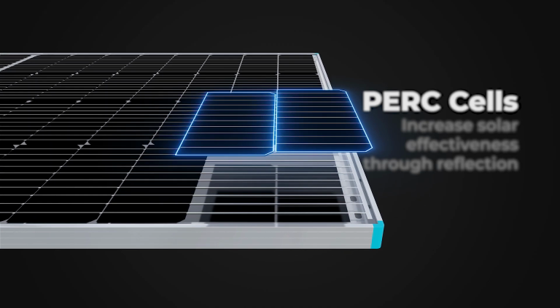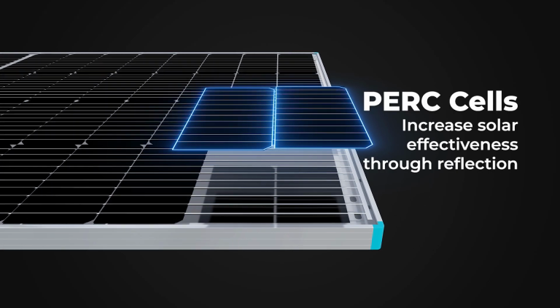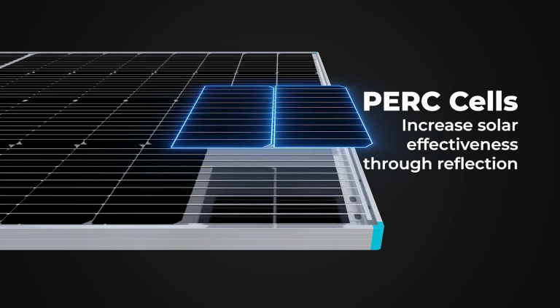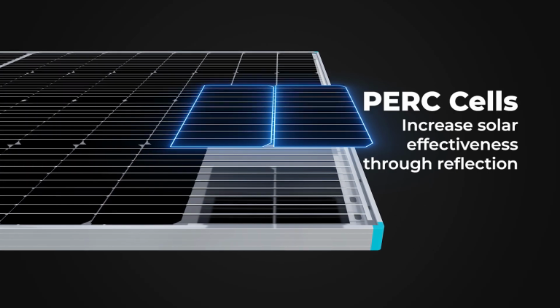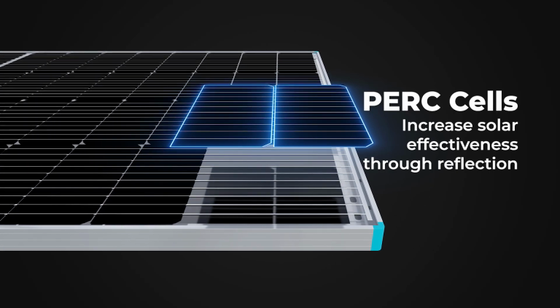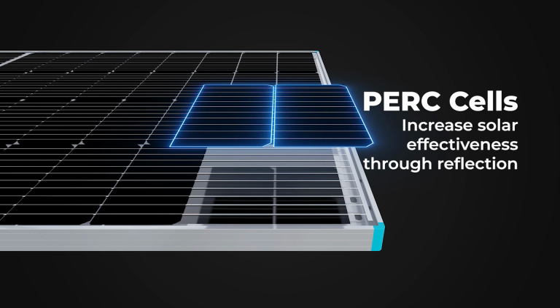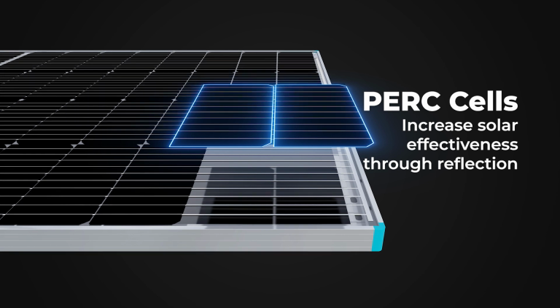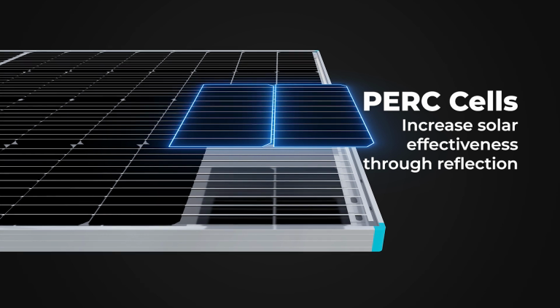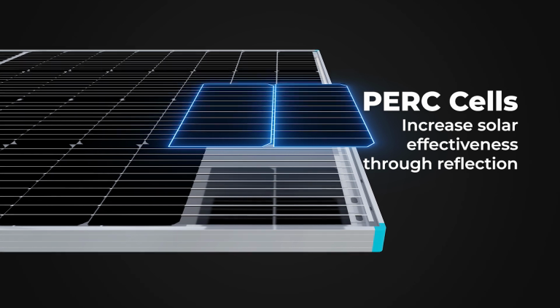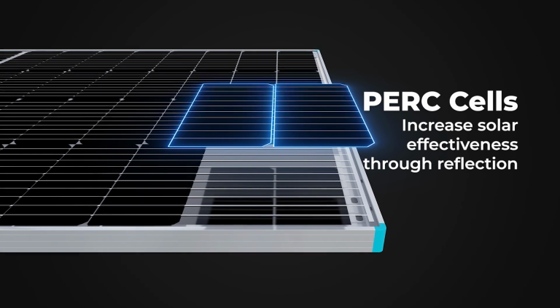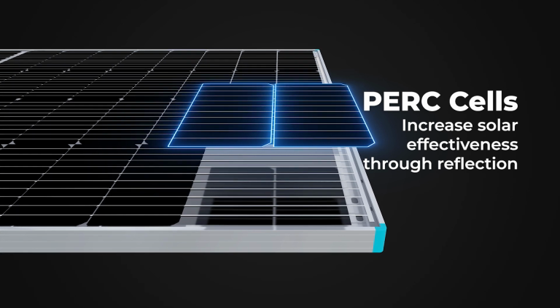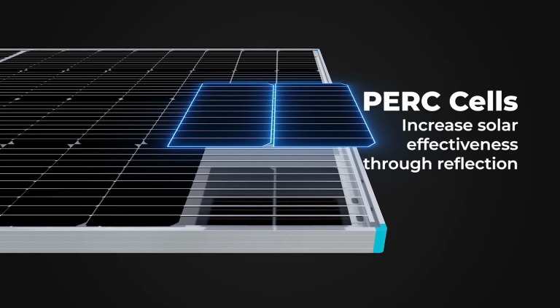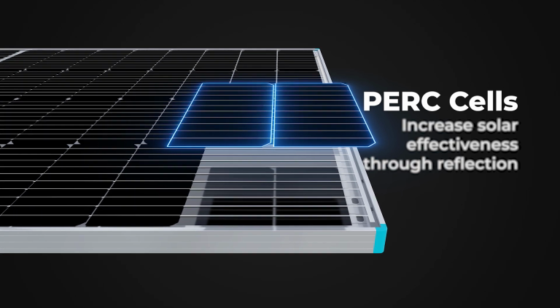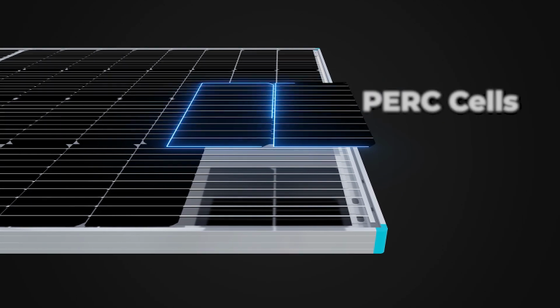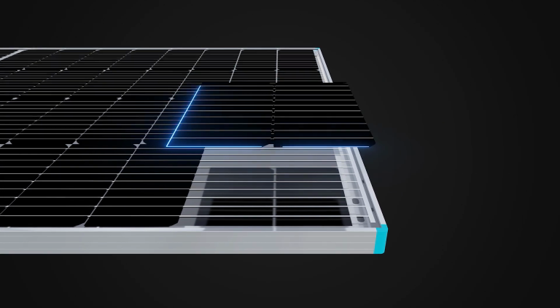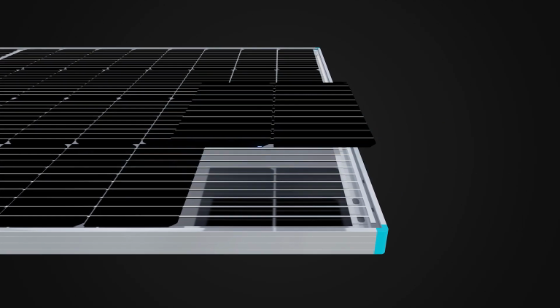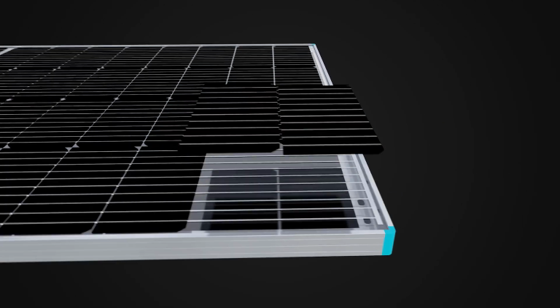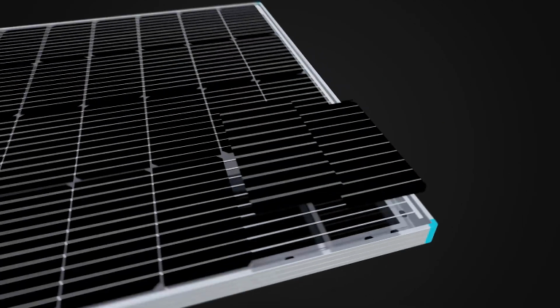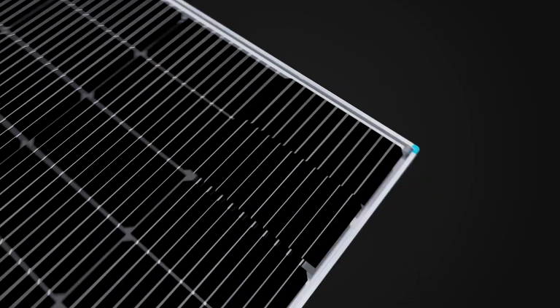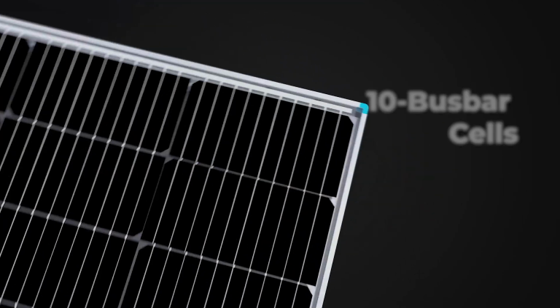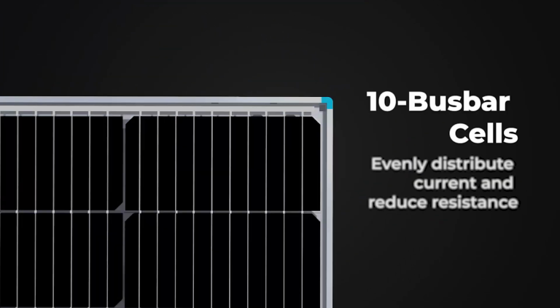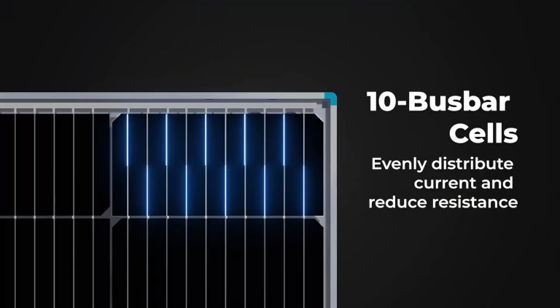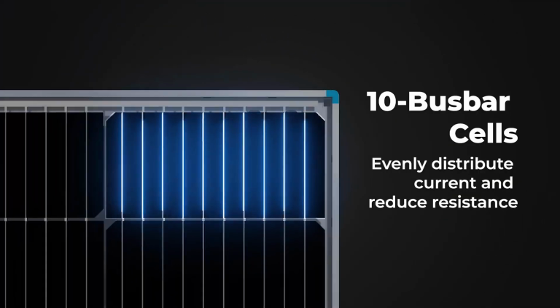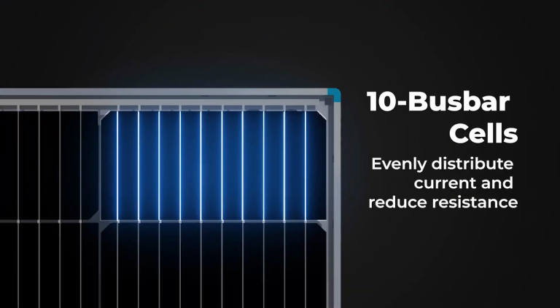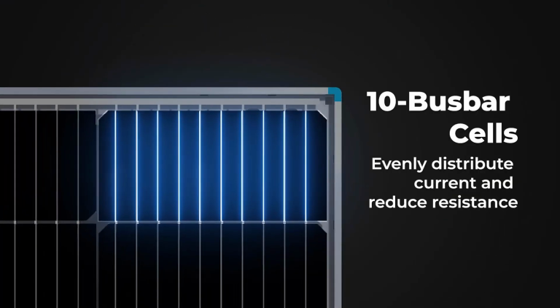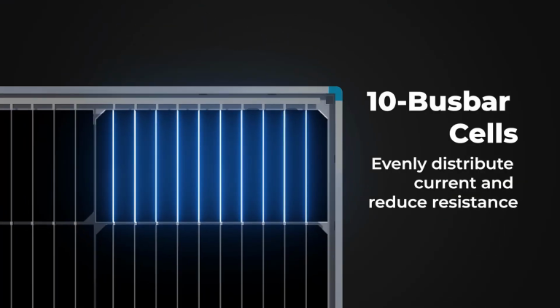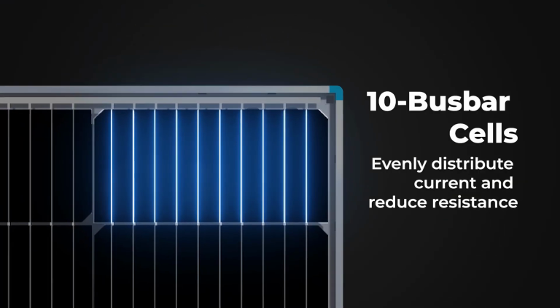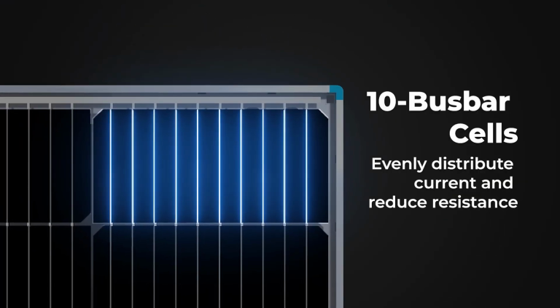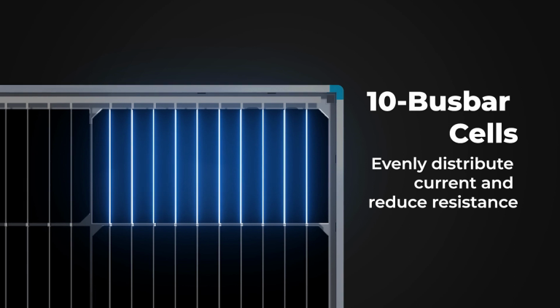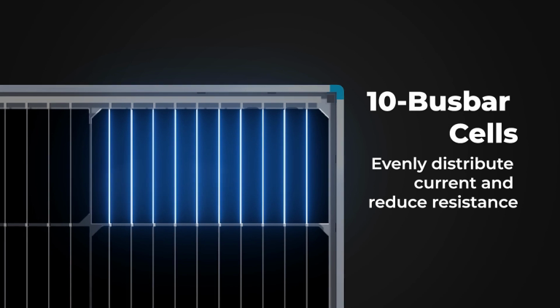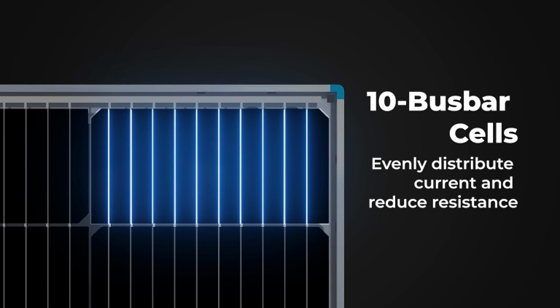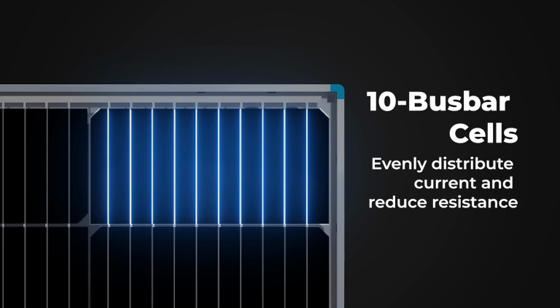Capture more solar efficiency, utilizing PERC cells, while 10 bus bar cells evenly distribute current and reduce resistance.